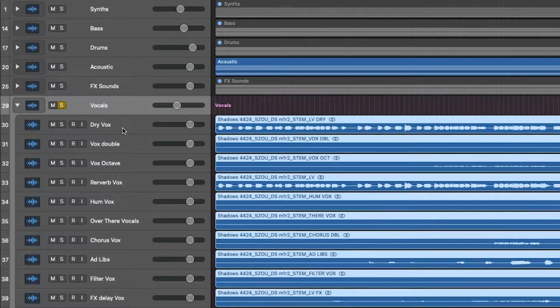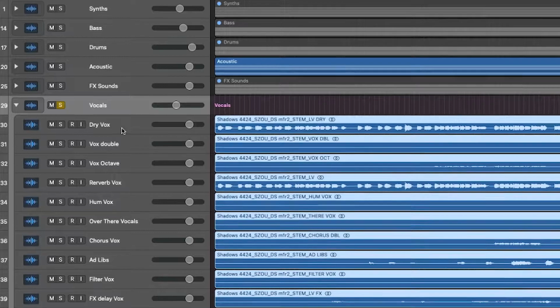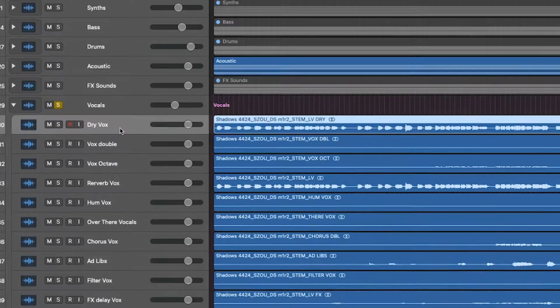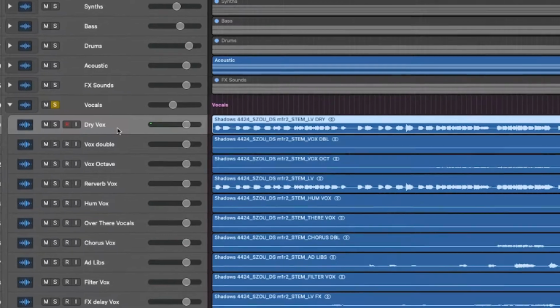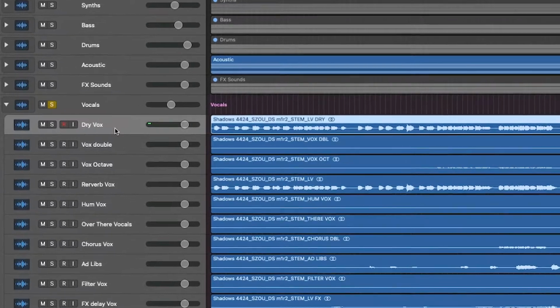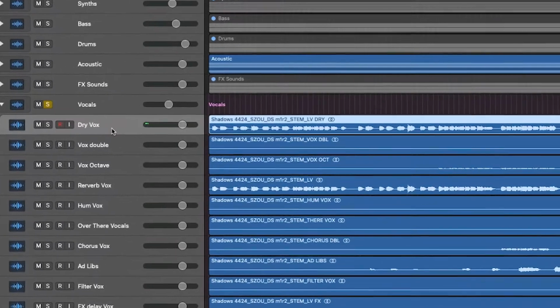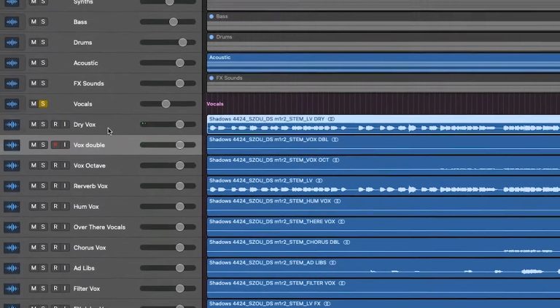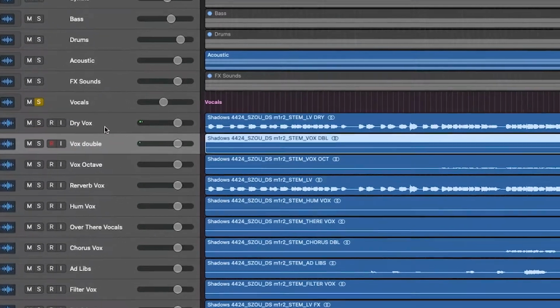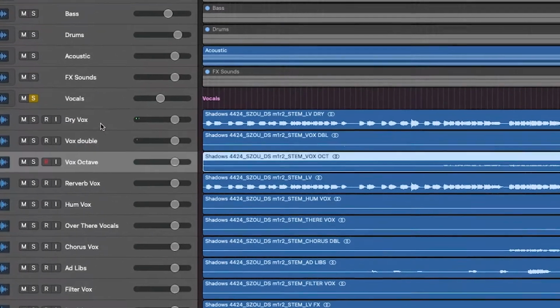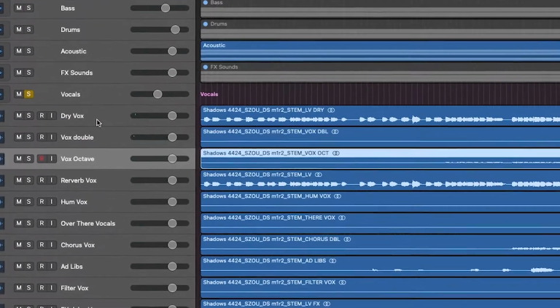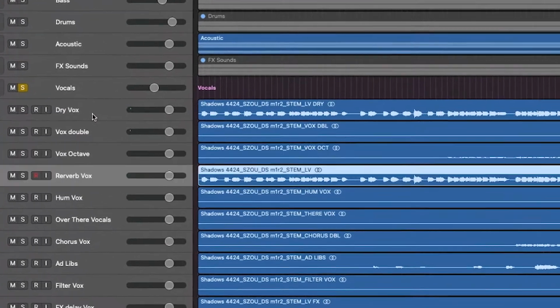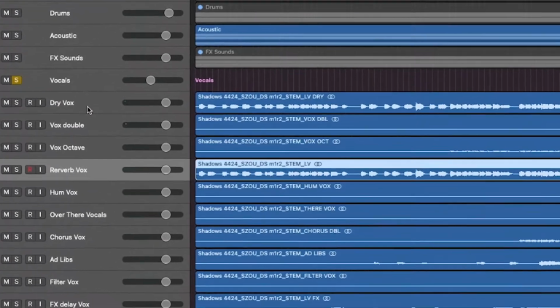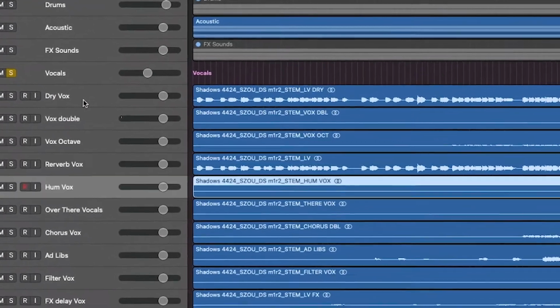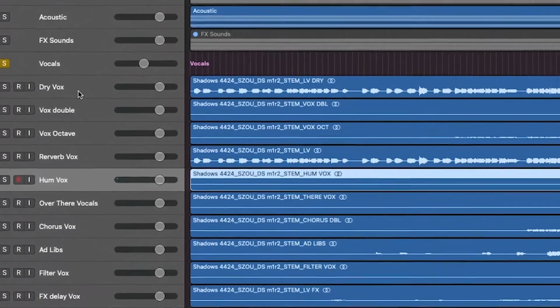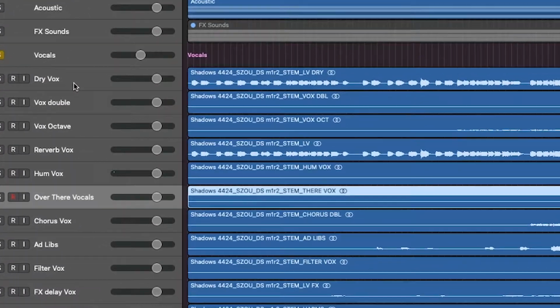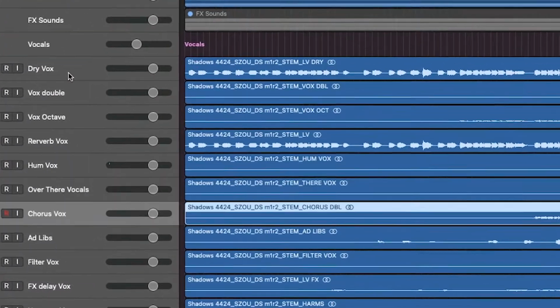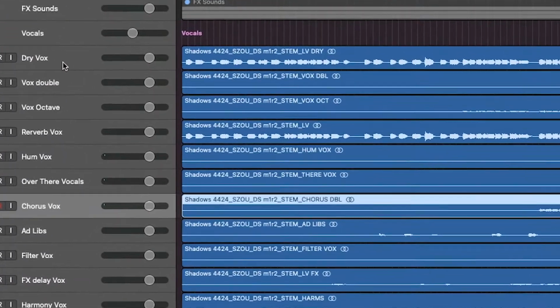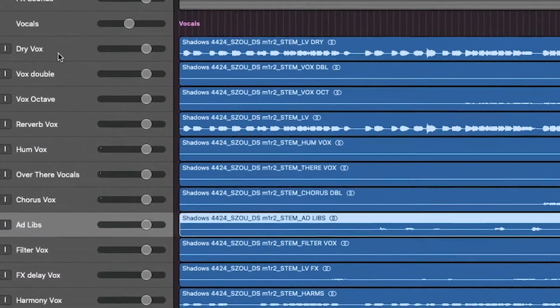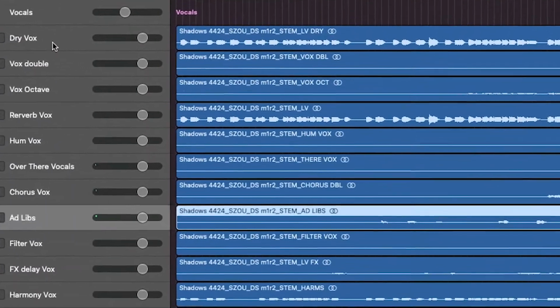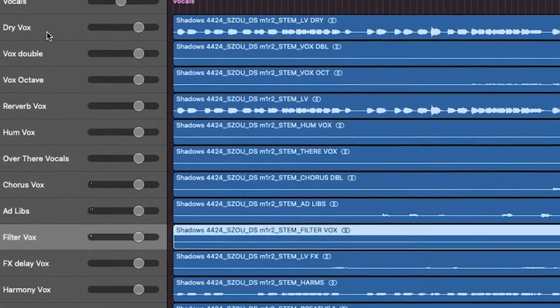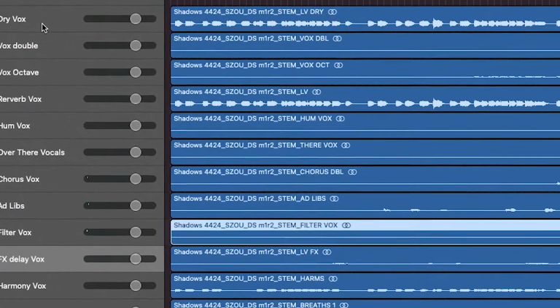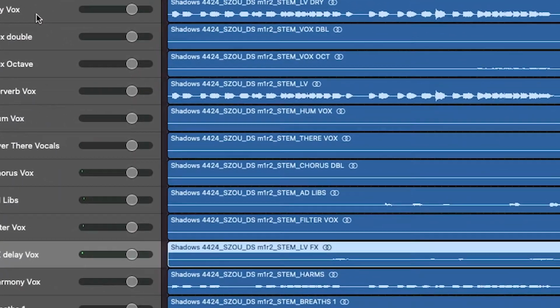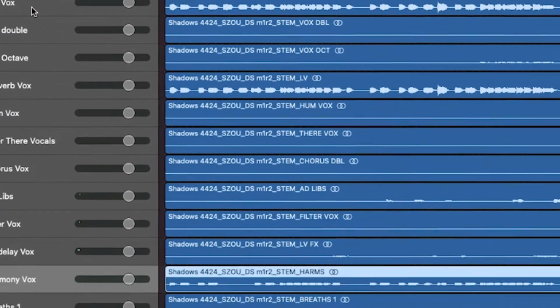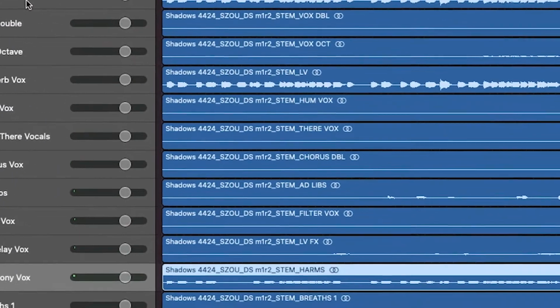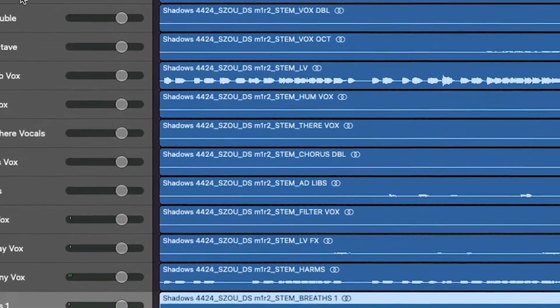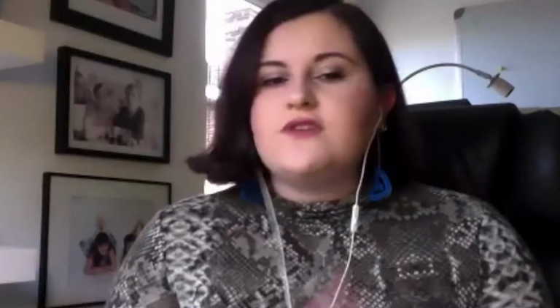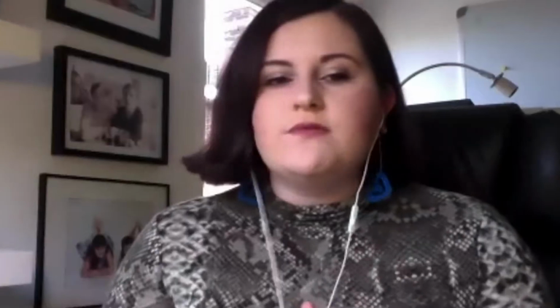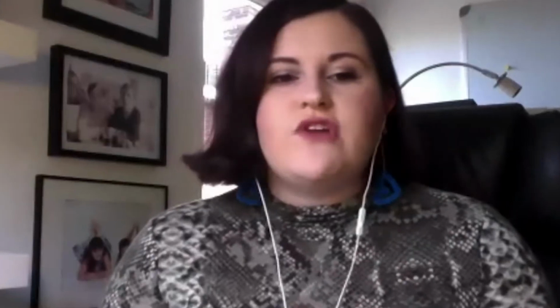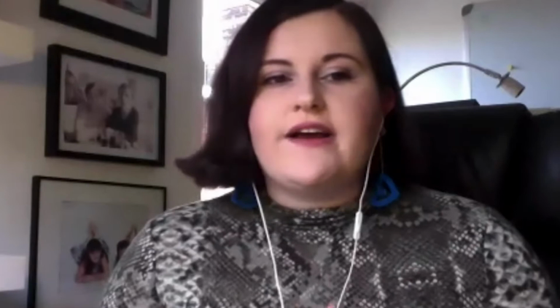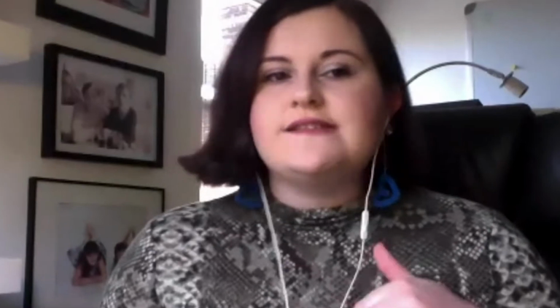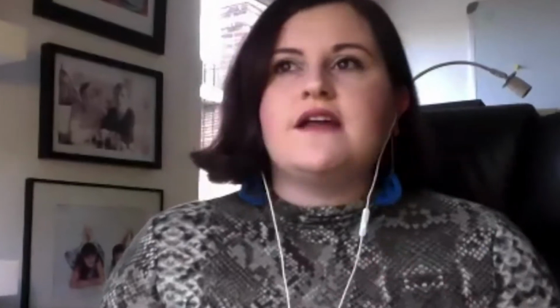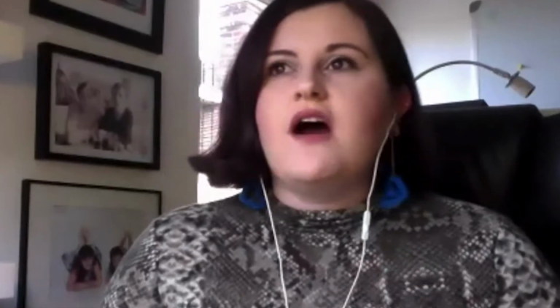I almost feel like just a sort of dry main vocal on a double track isn't enough.